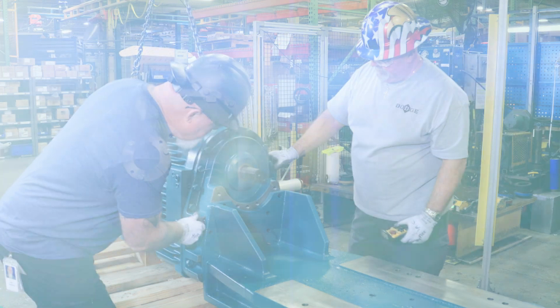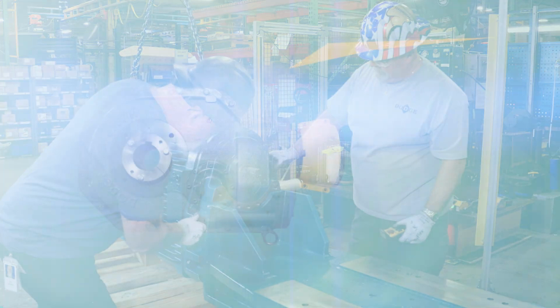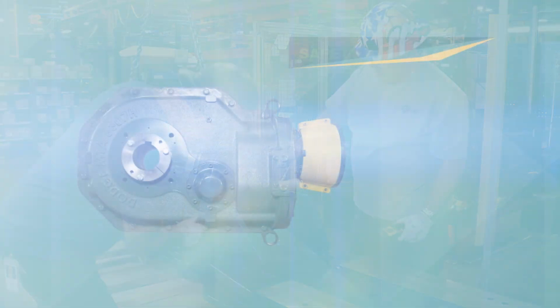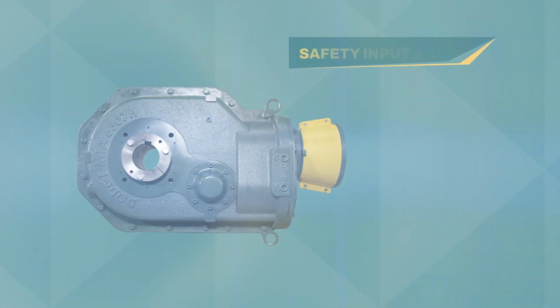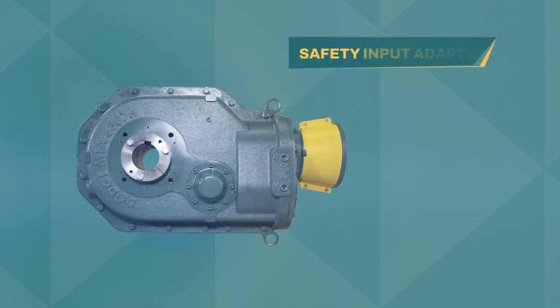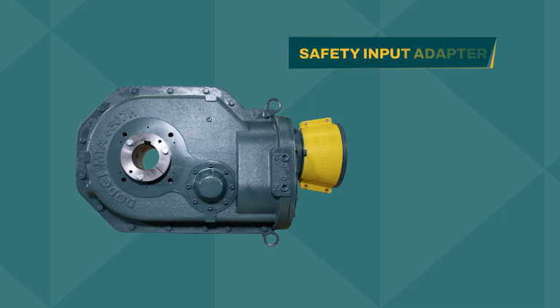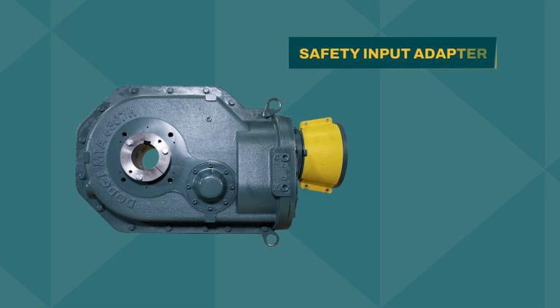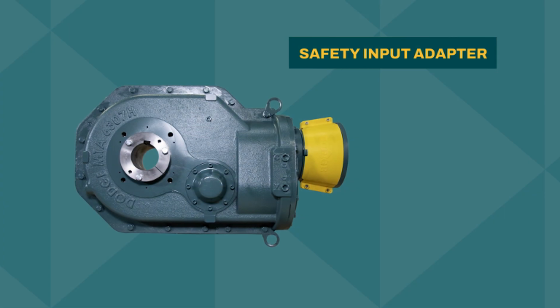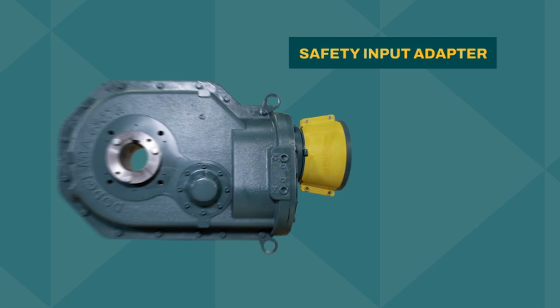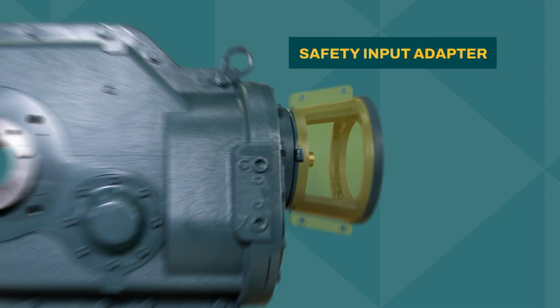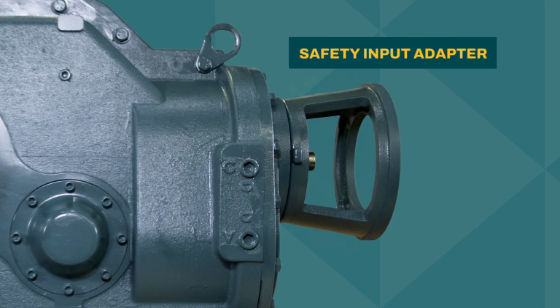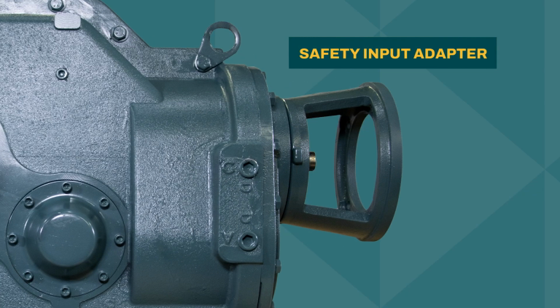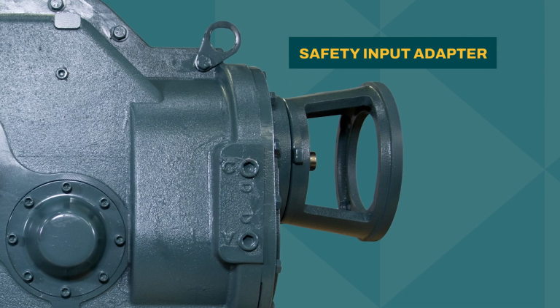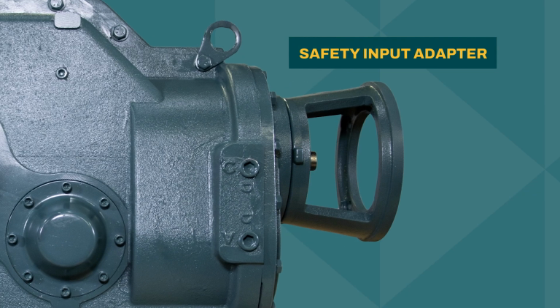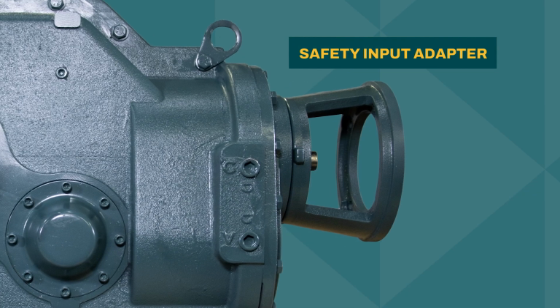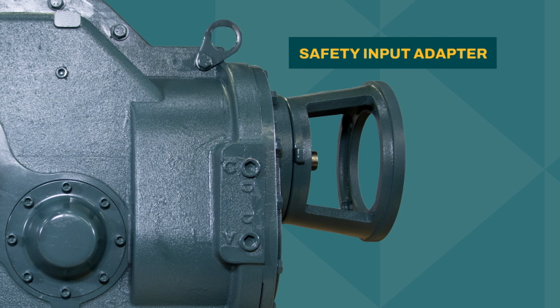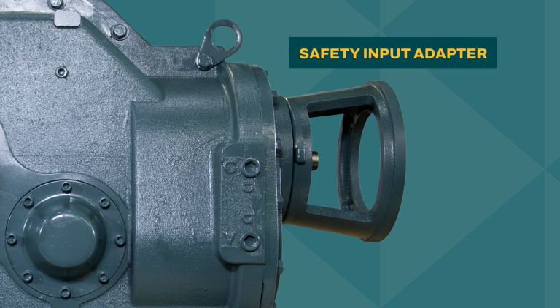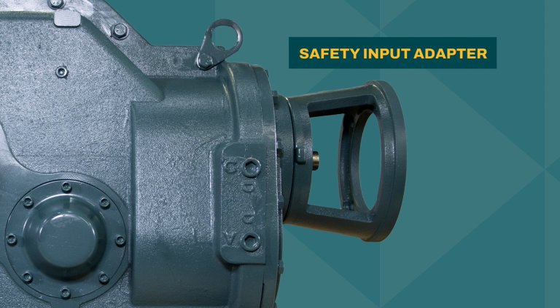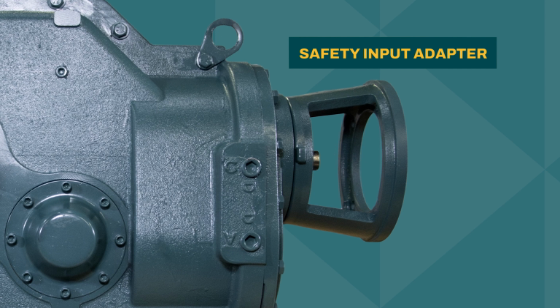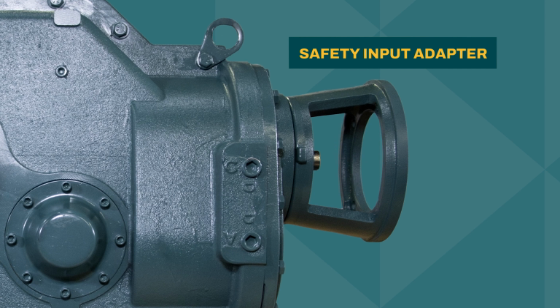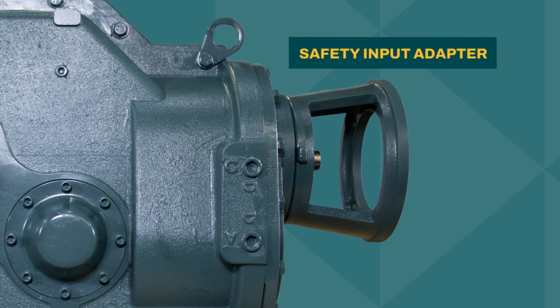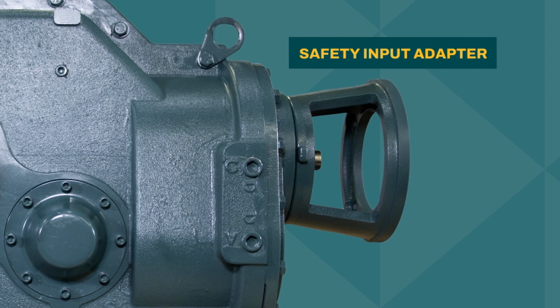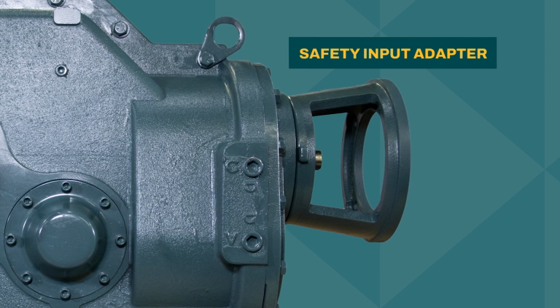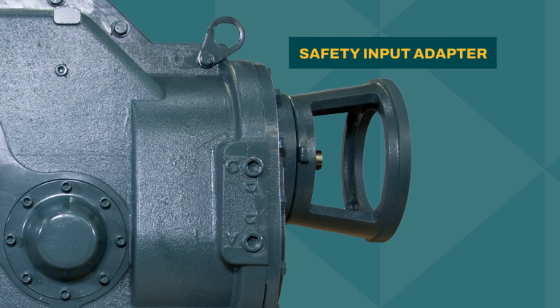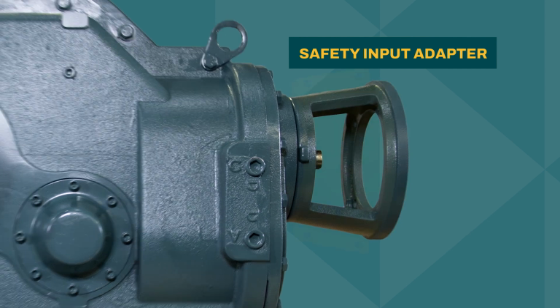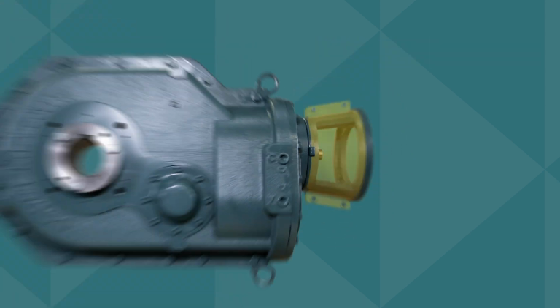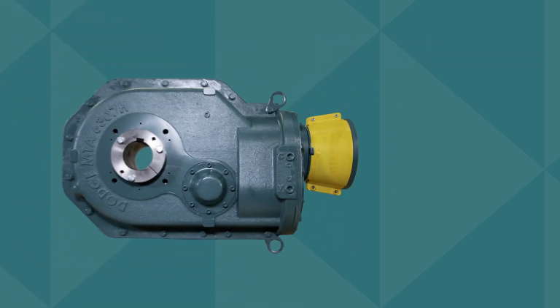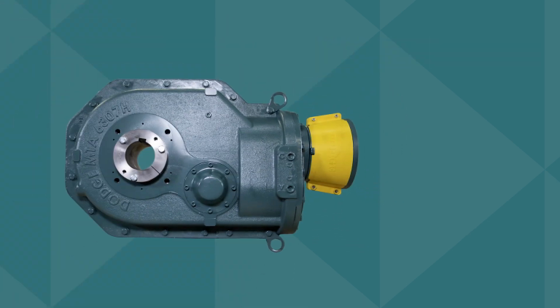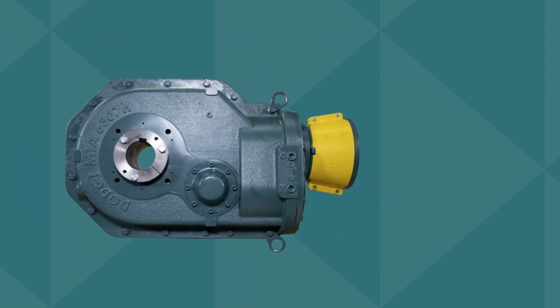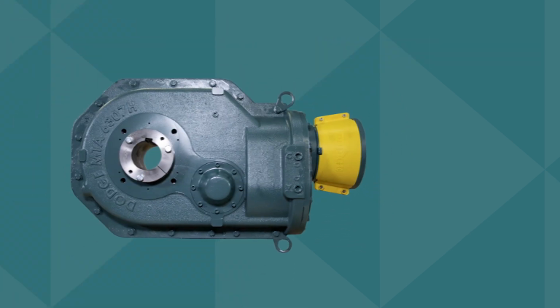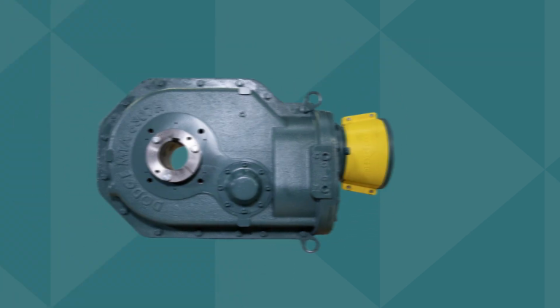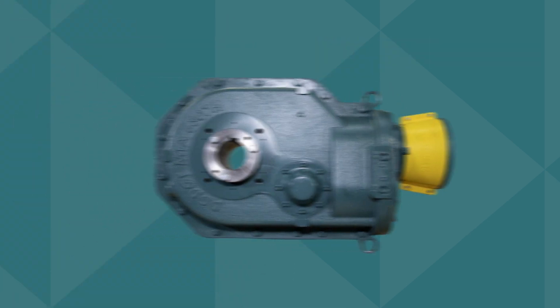Its new safety input adapter allows you to access the coupling without requiring motor removal, streamlining on-site maintenance.